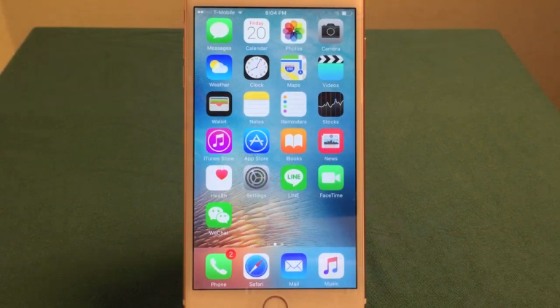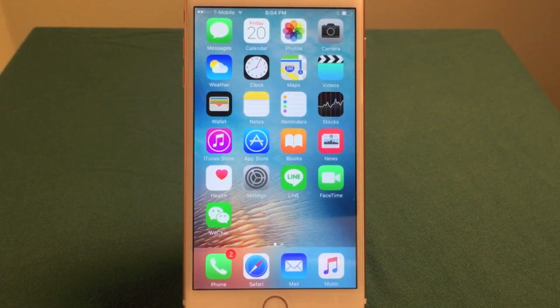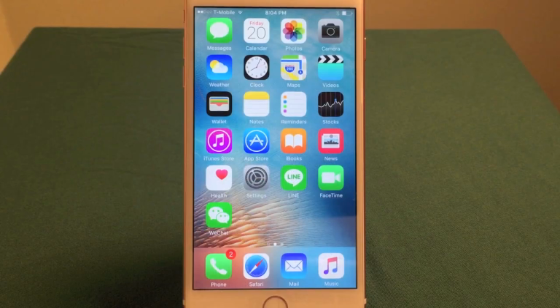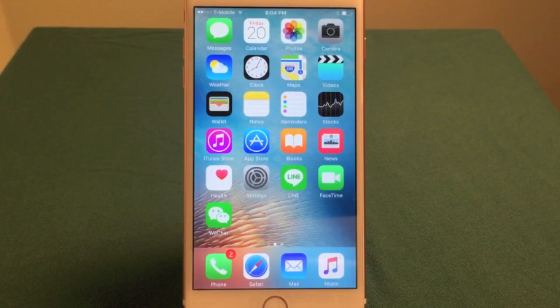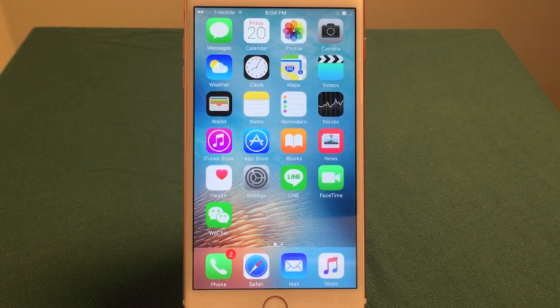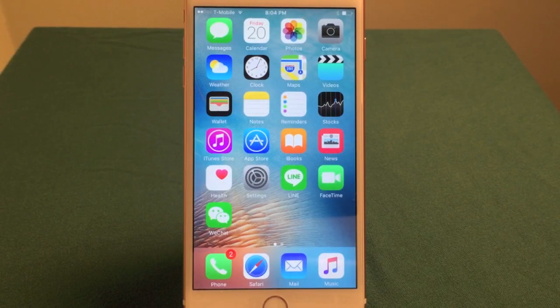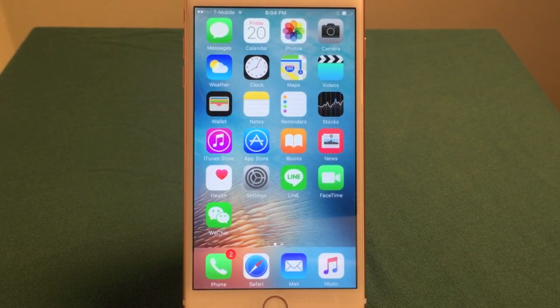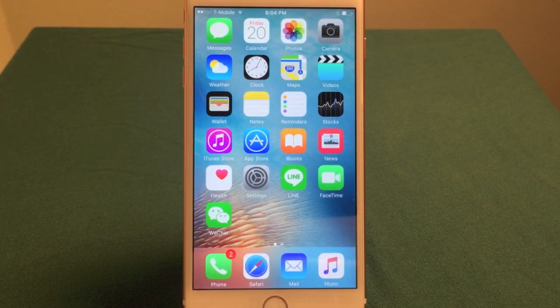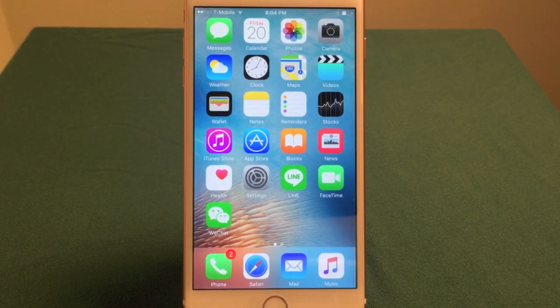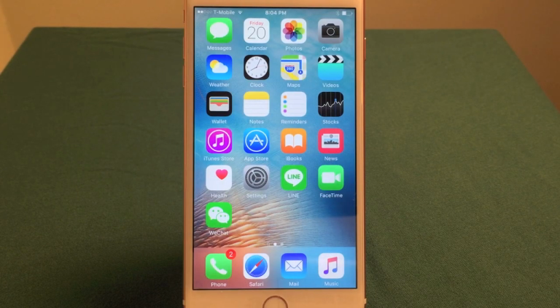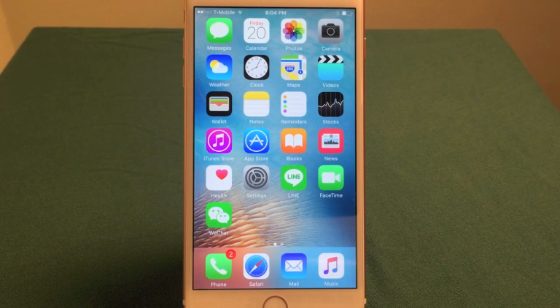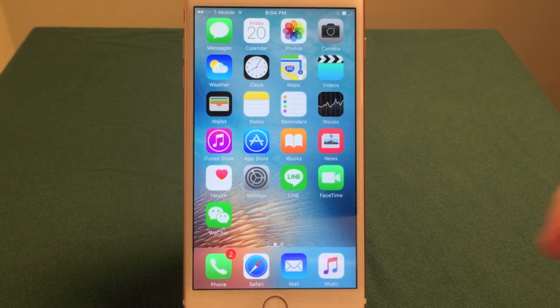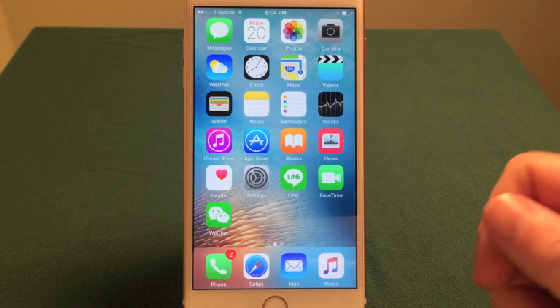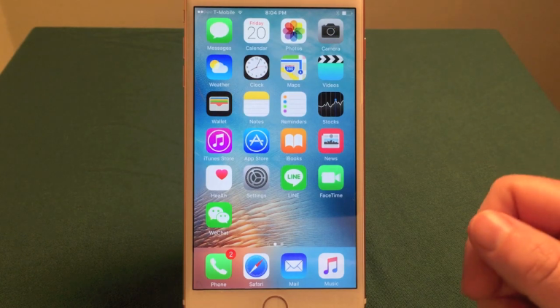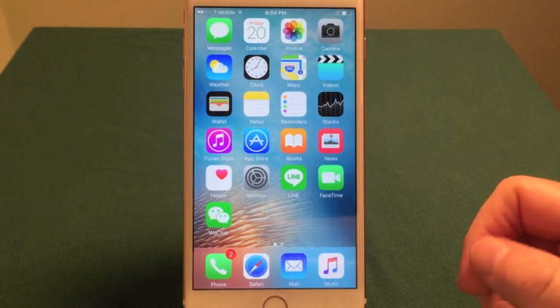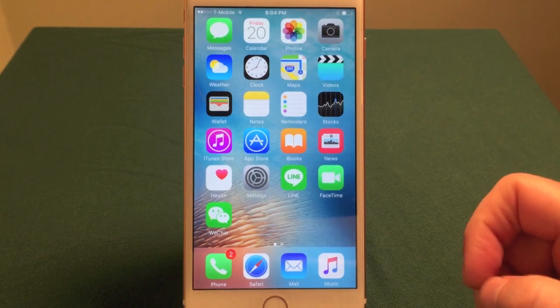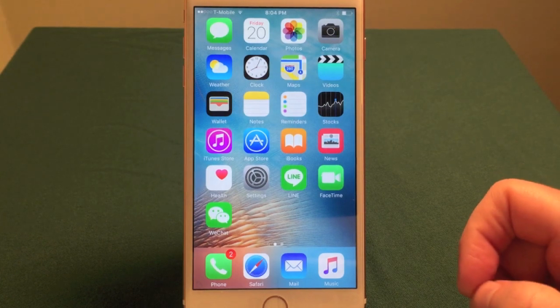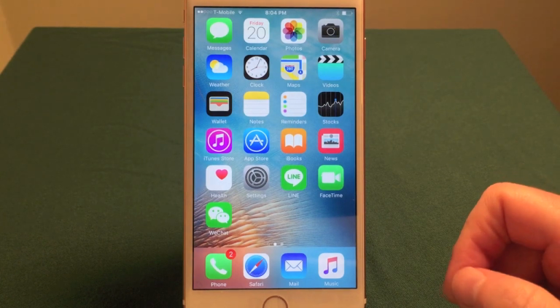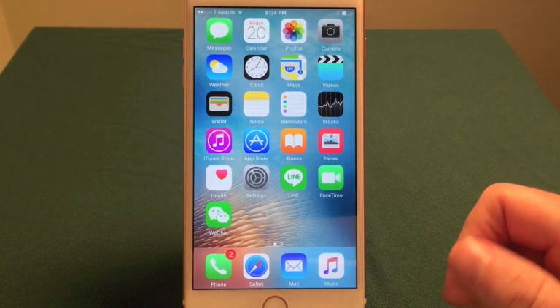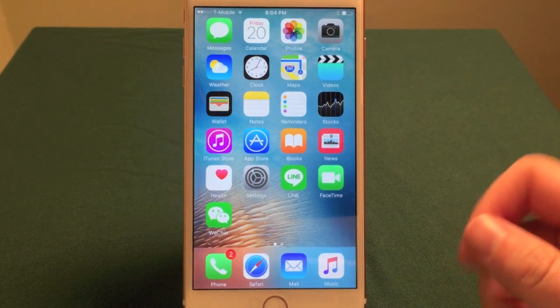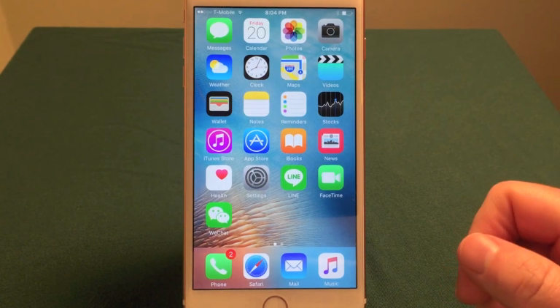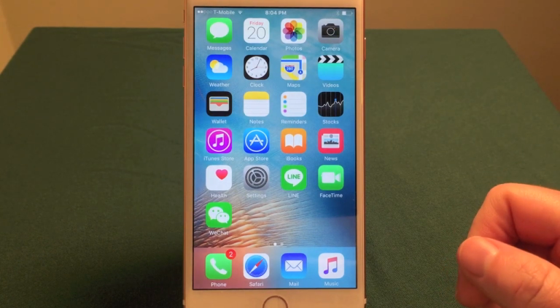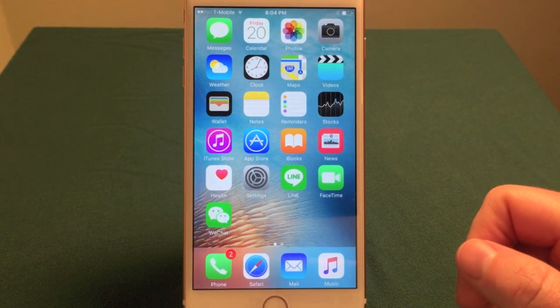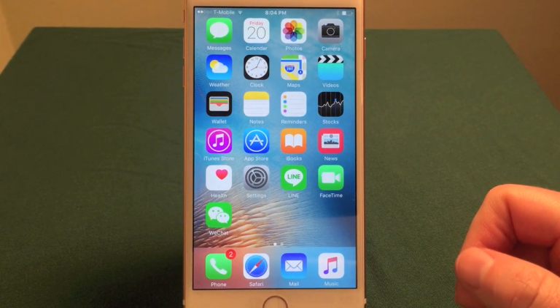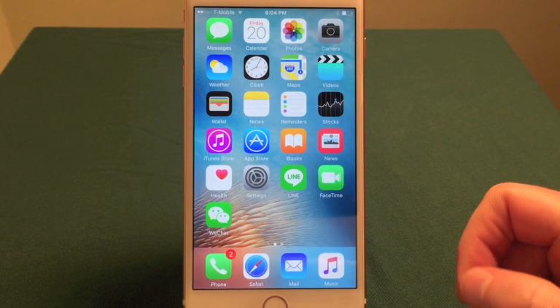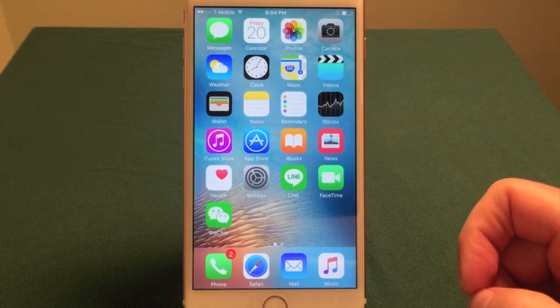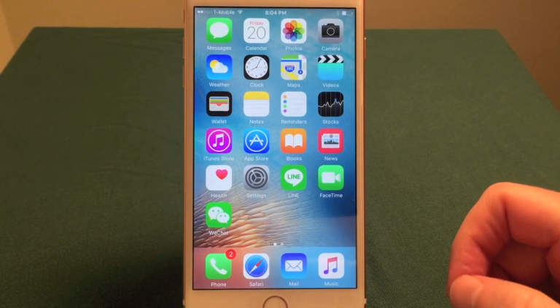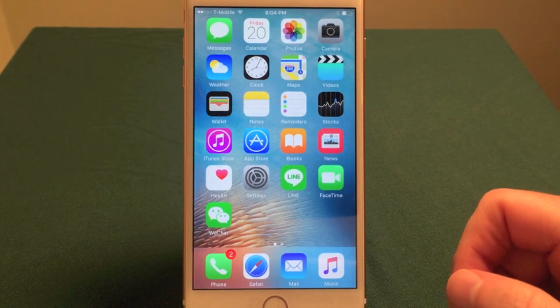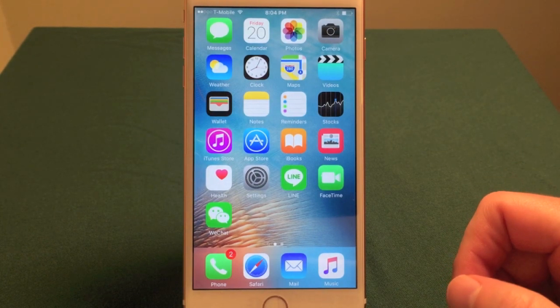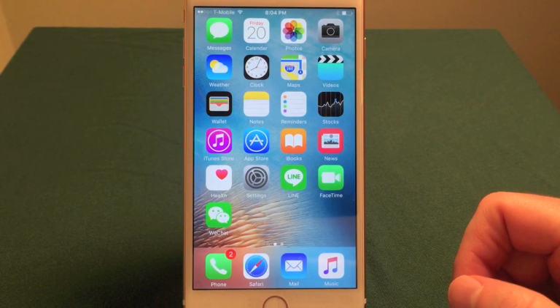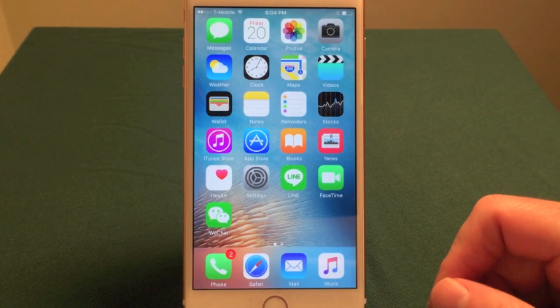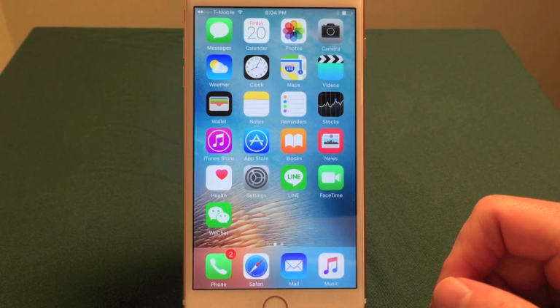Hello, everyone. My name is Ian LeMond. I'm the author of iPhone 6 and iPhone 6s in 30 Minutes, available on in30minutes.com.